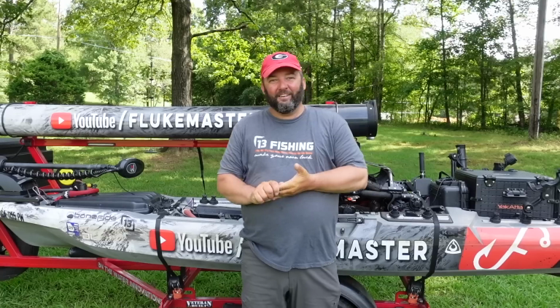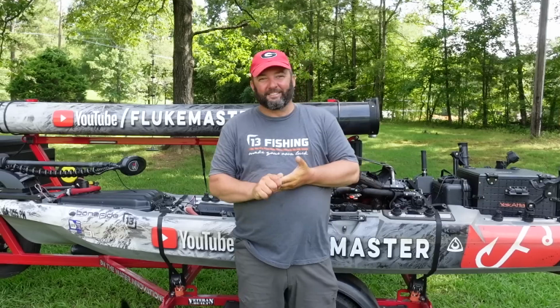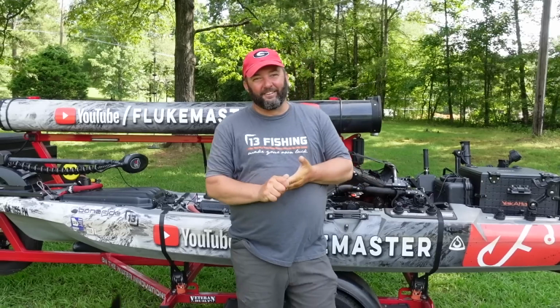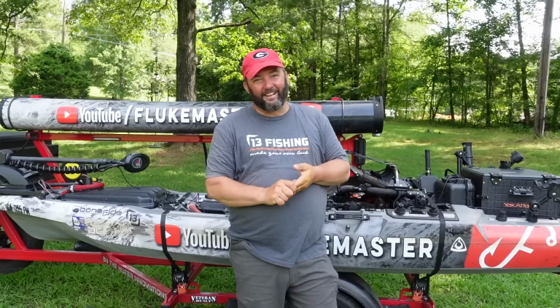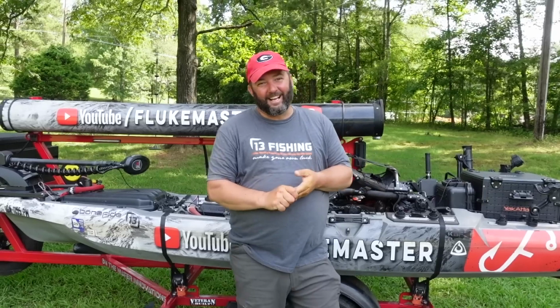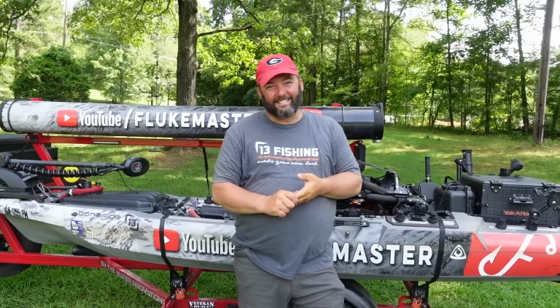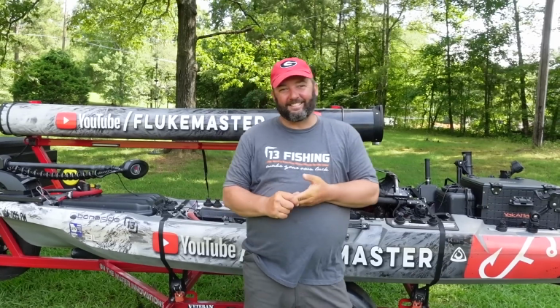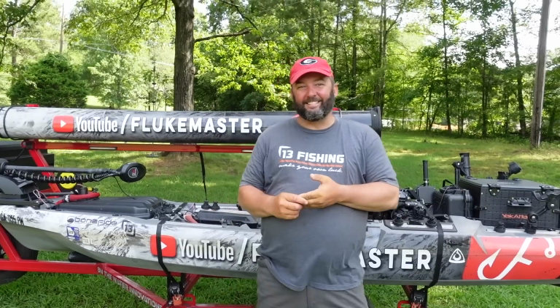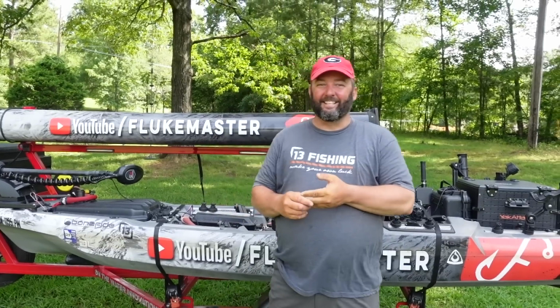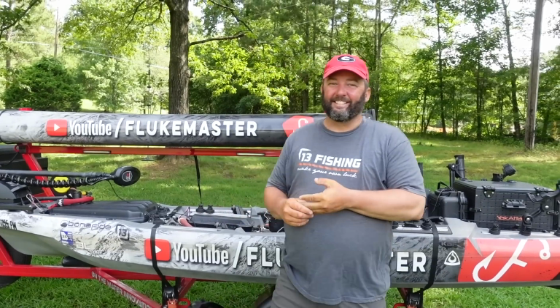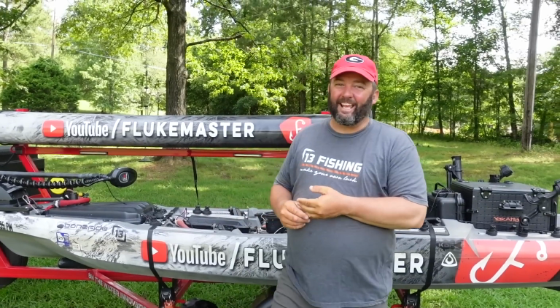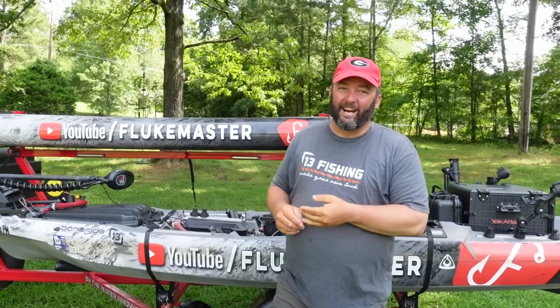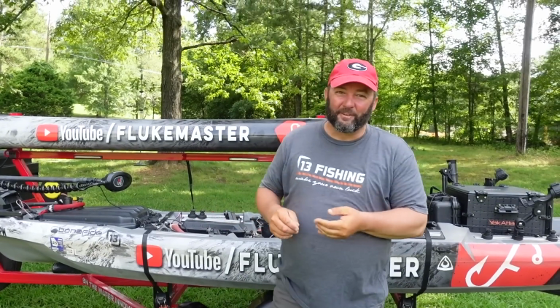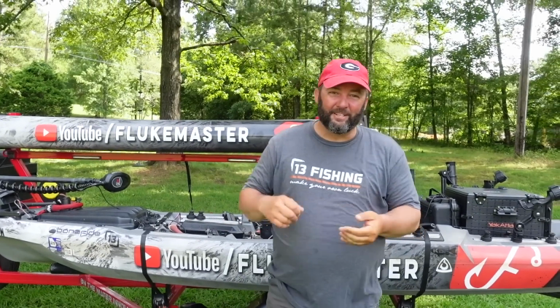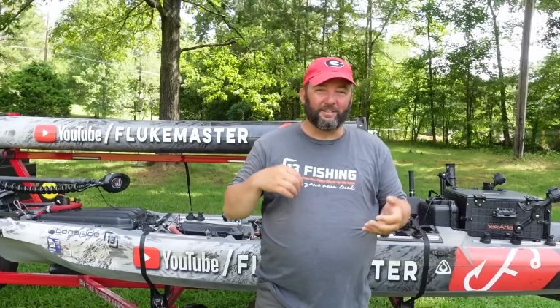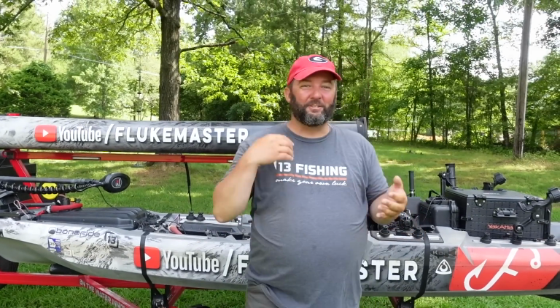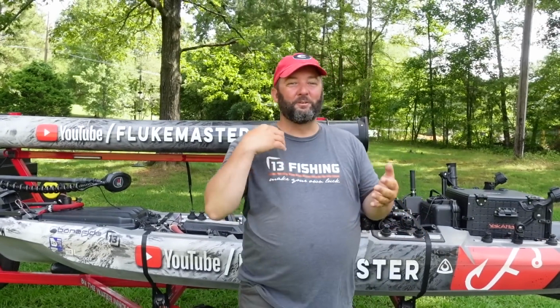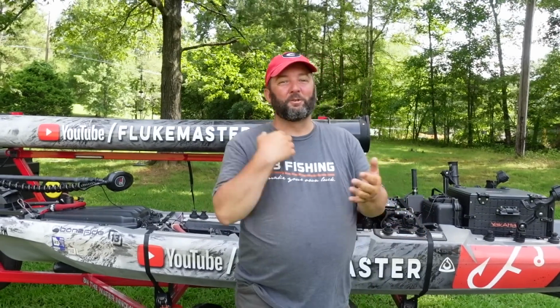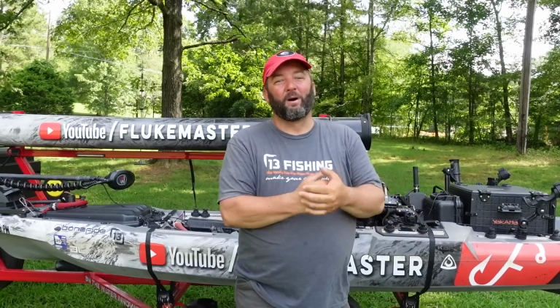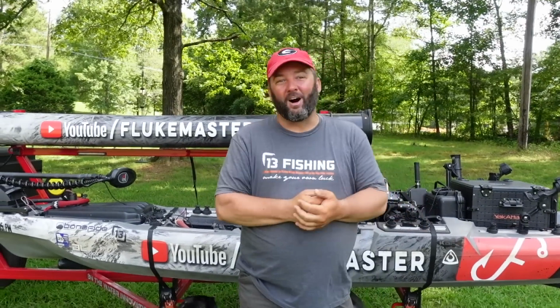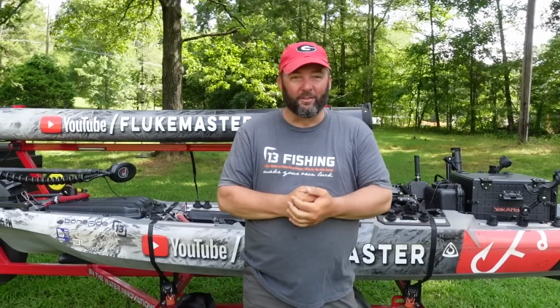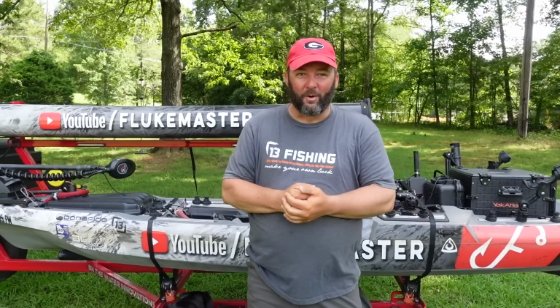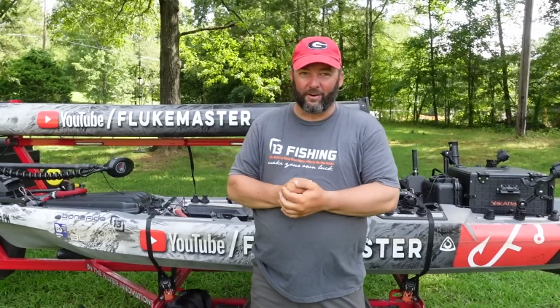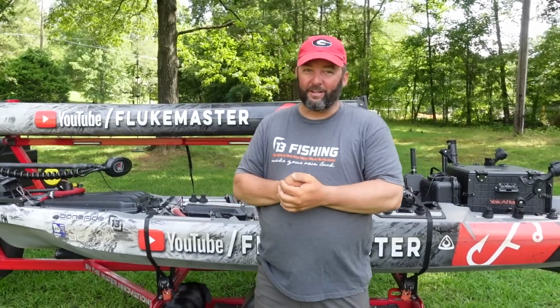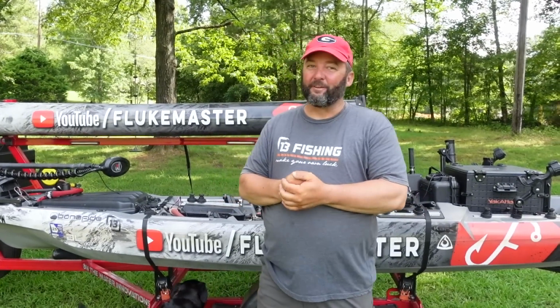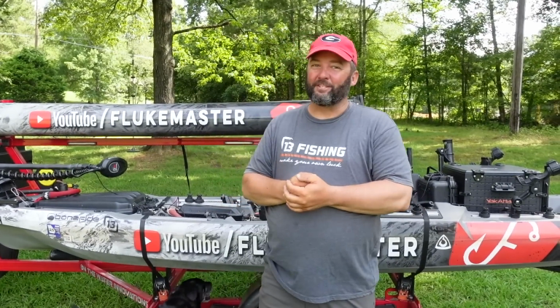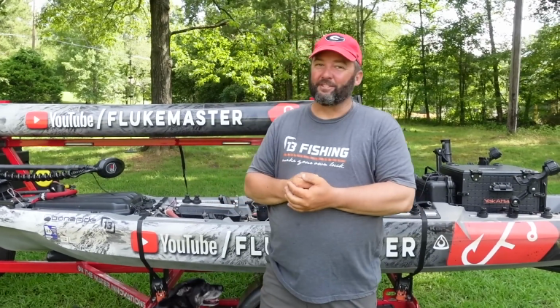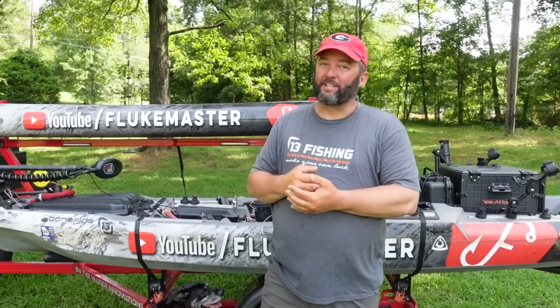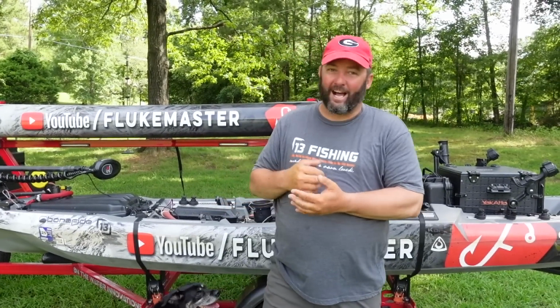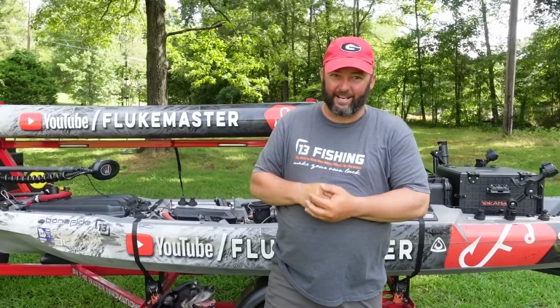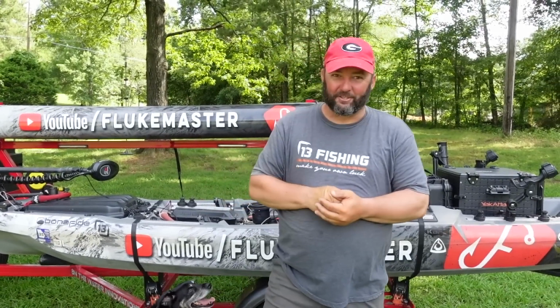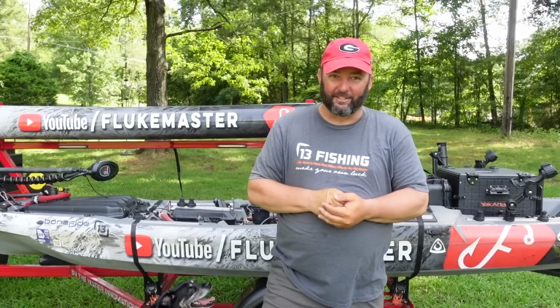What's going on guys, this is Gene Jensen and I want to introduce you to my On The Water Innovations kayak trailer.